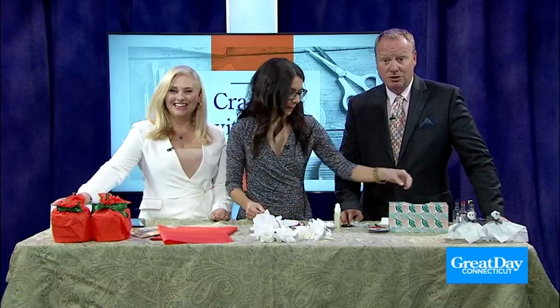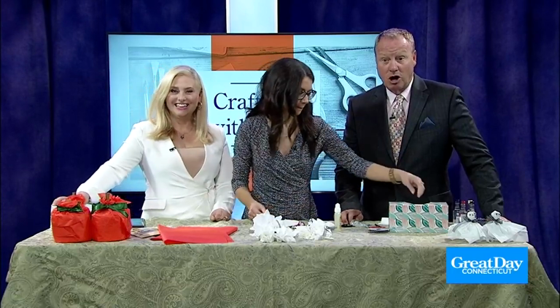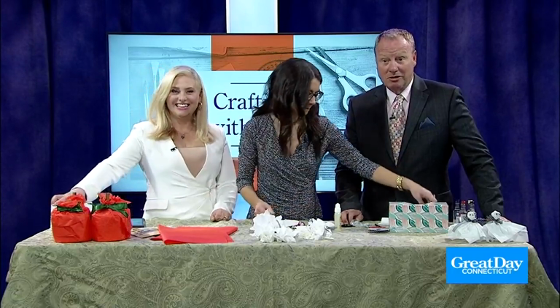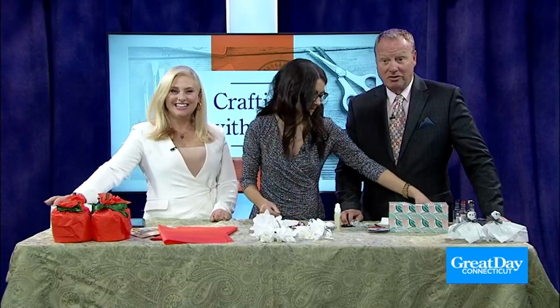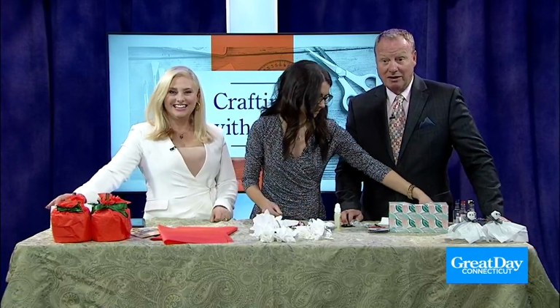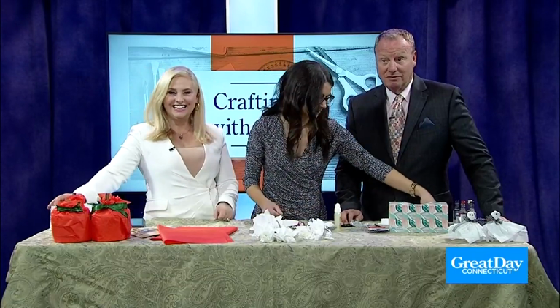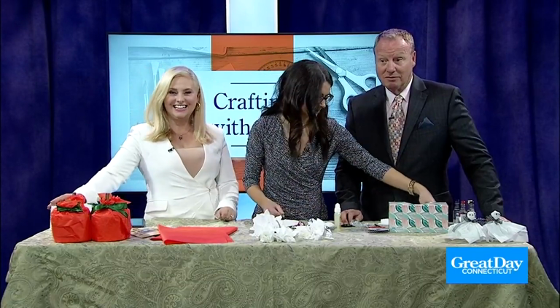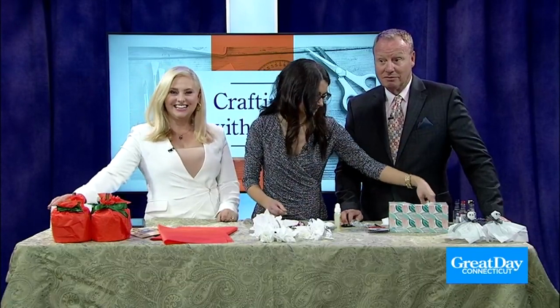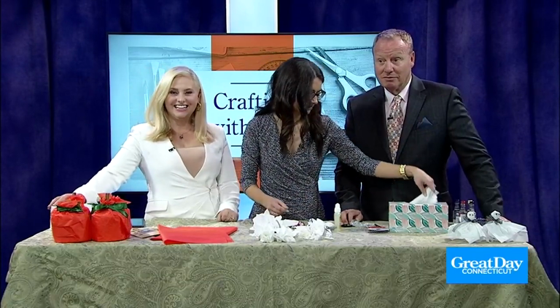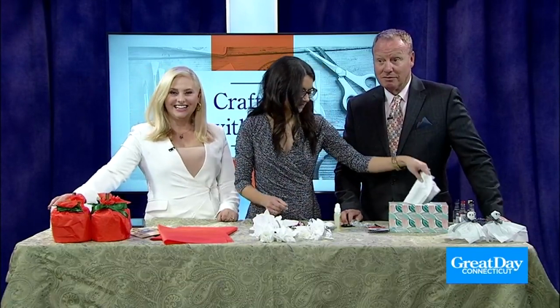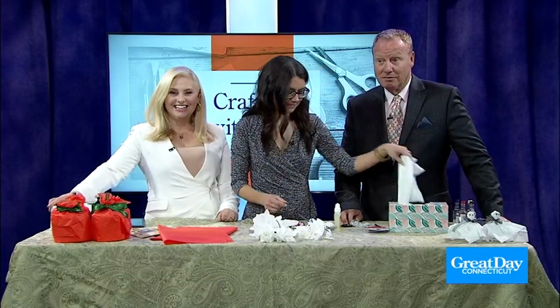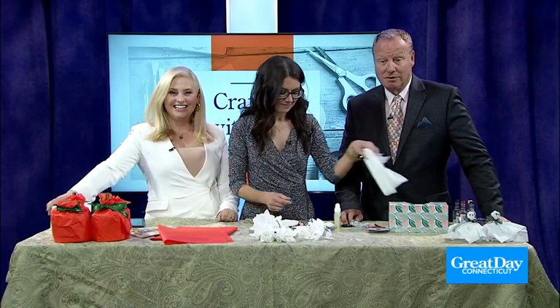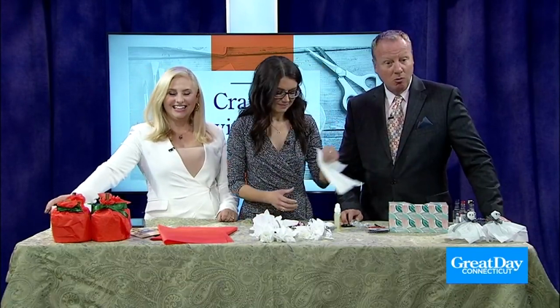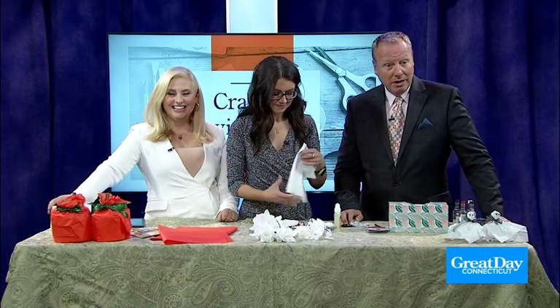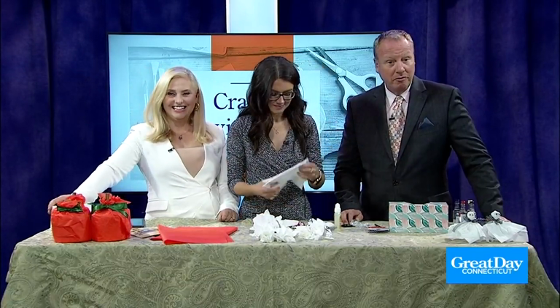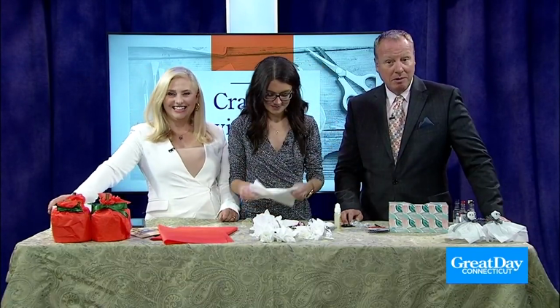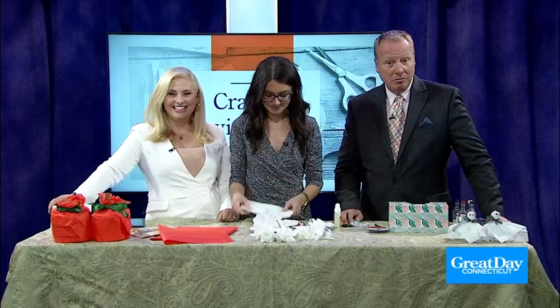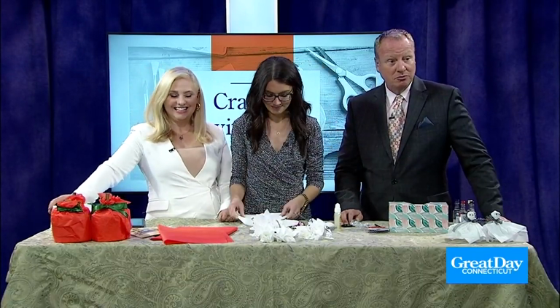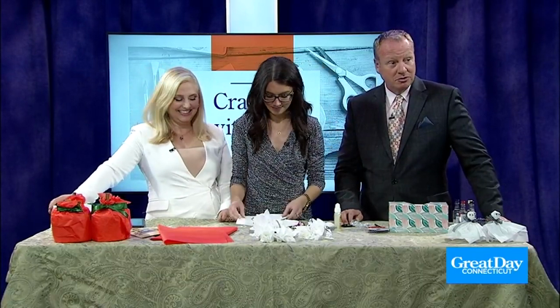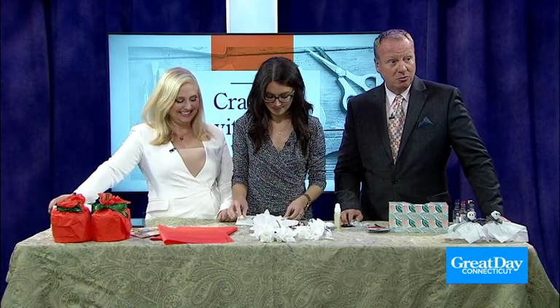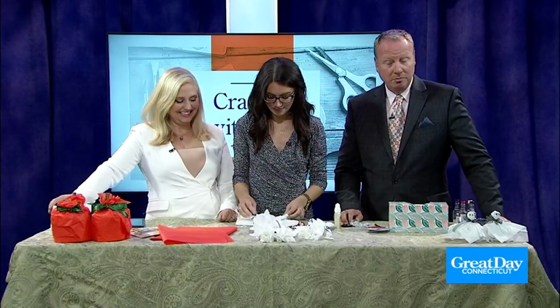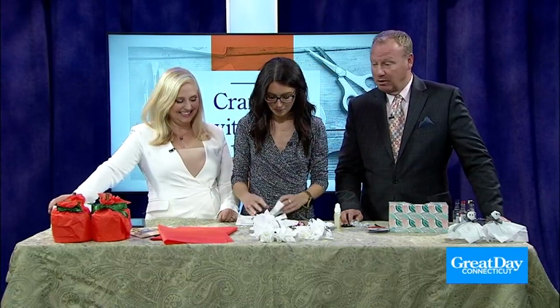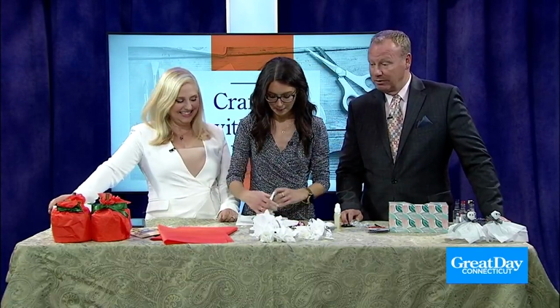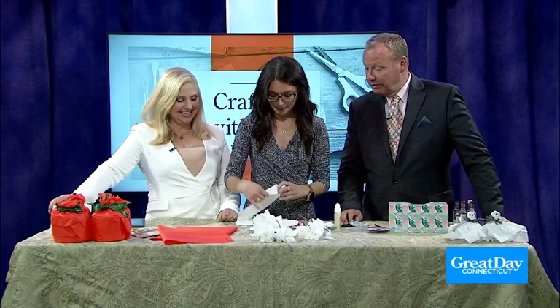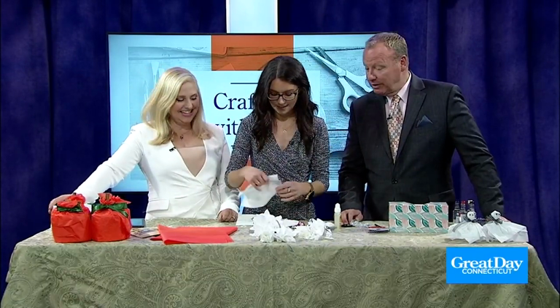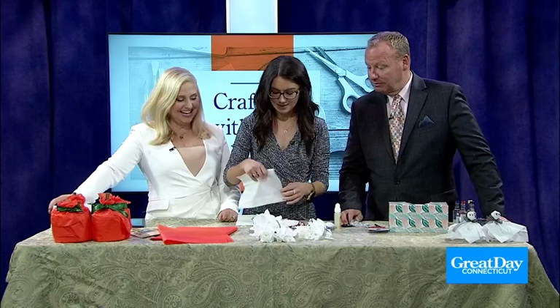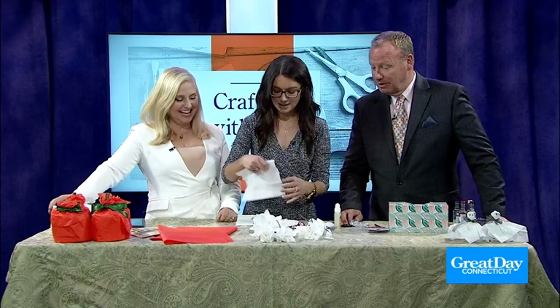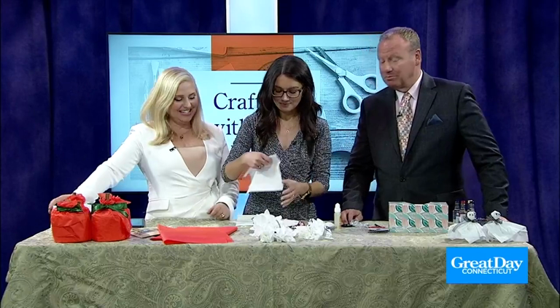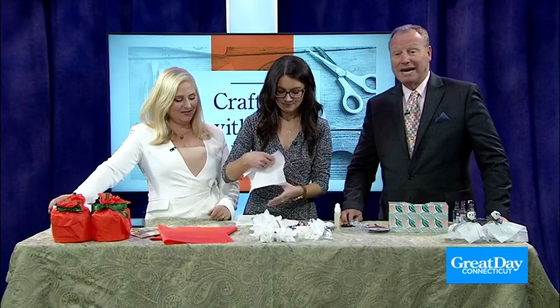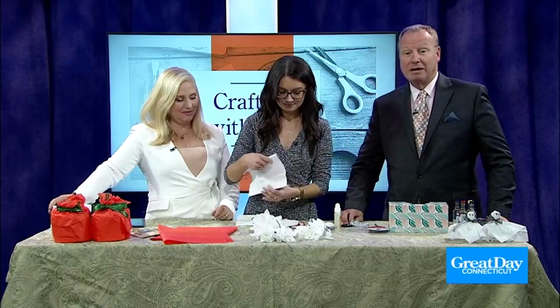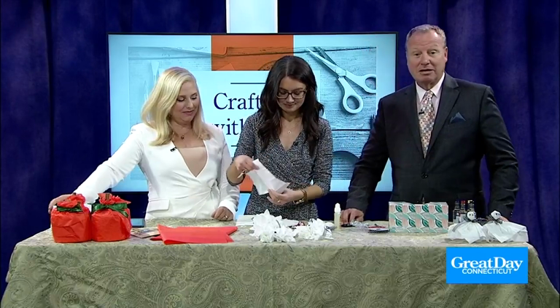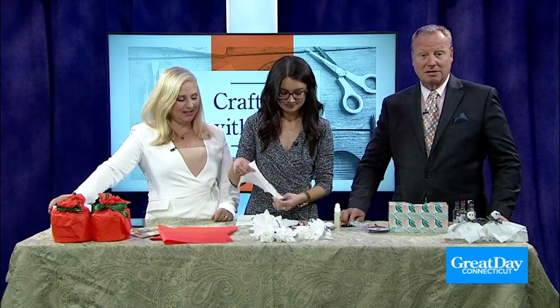Charmin — does anybody remember Mr. Whipple? Nobody remembers Mr. Whipple. All right, I'm dating myself.